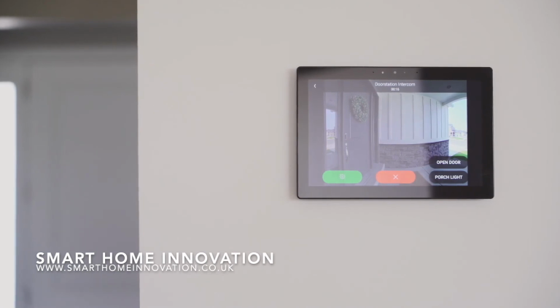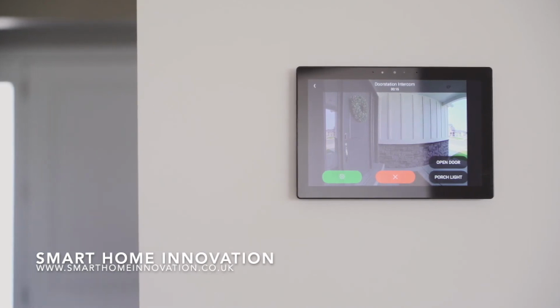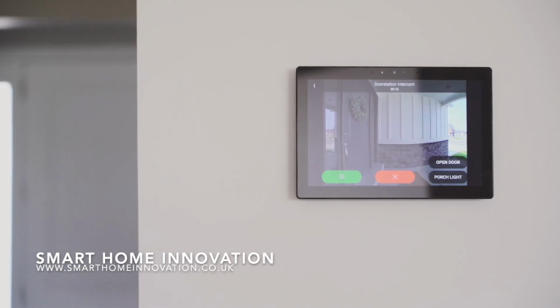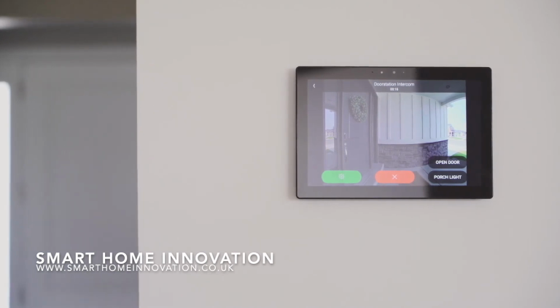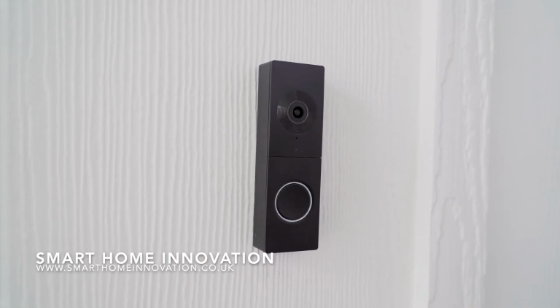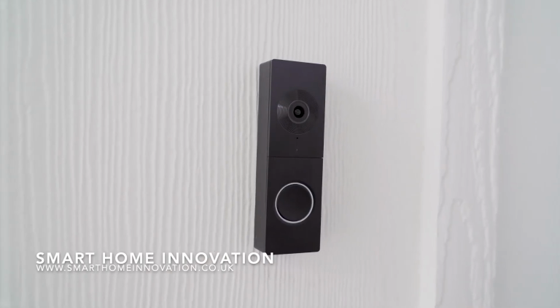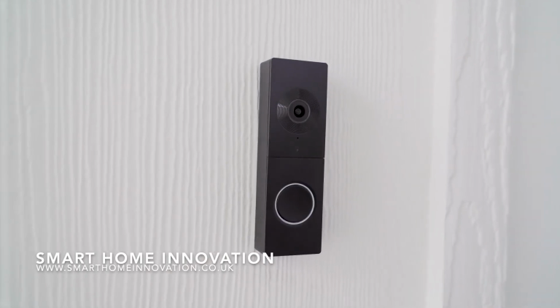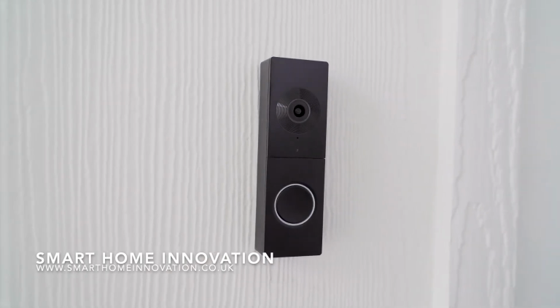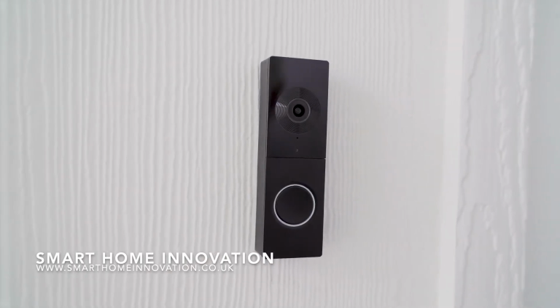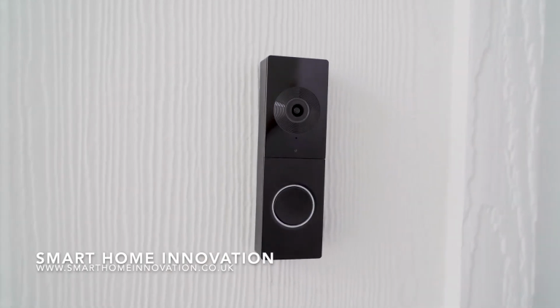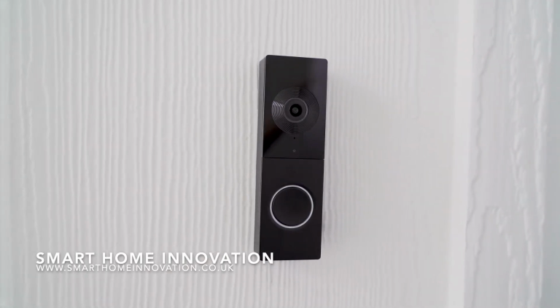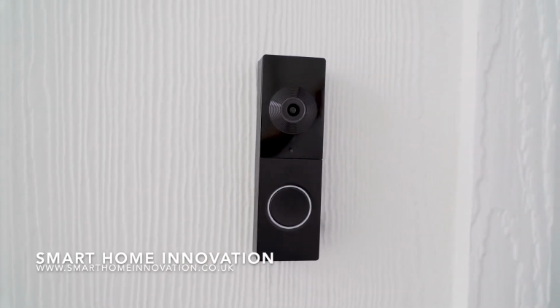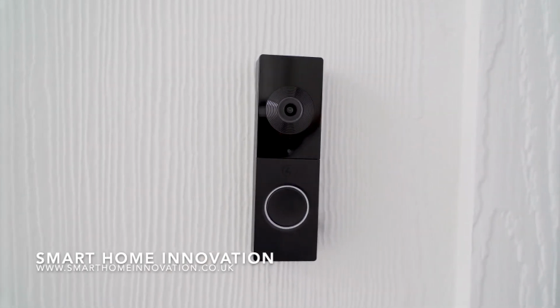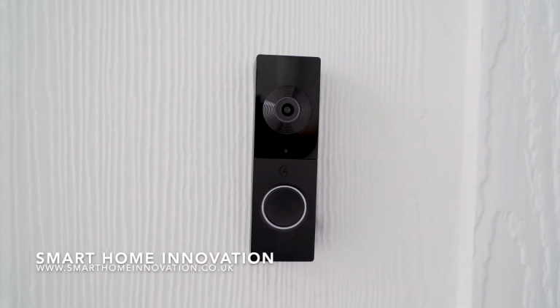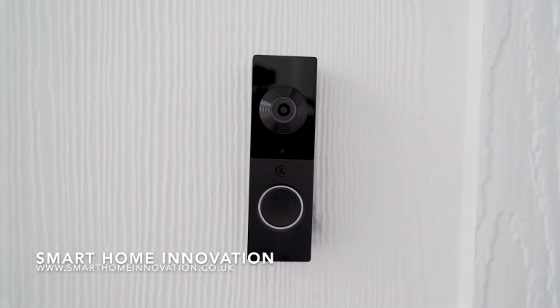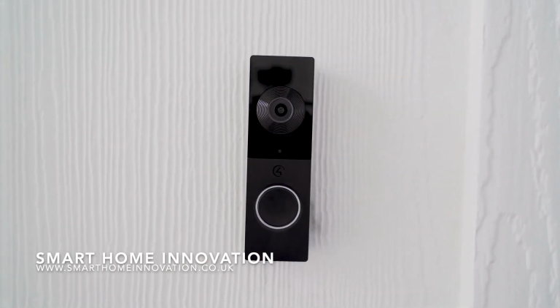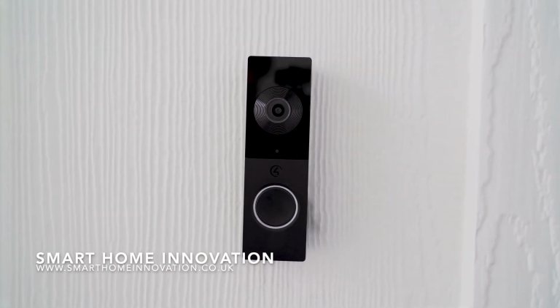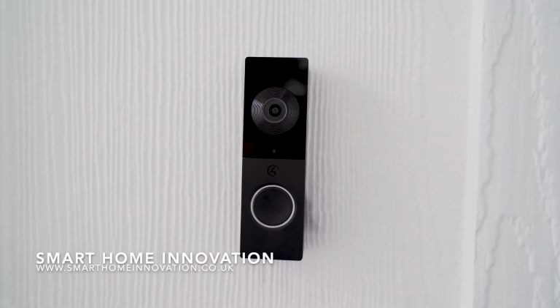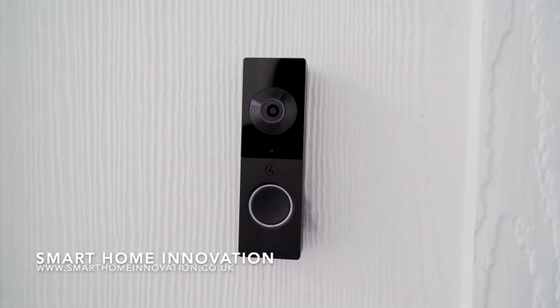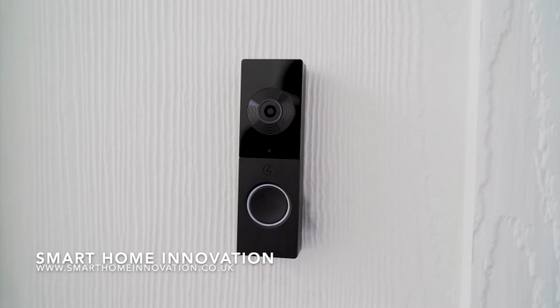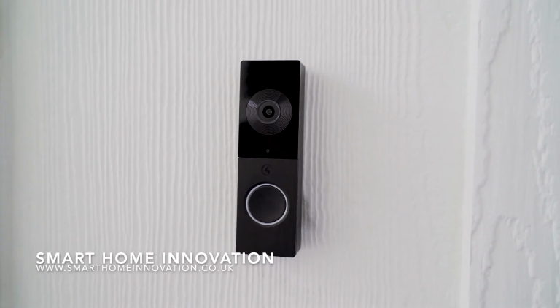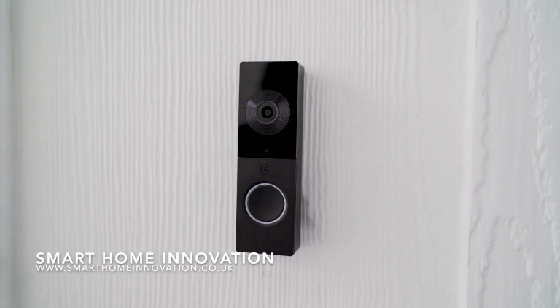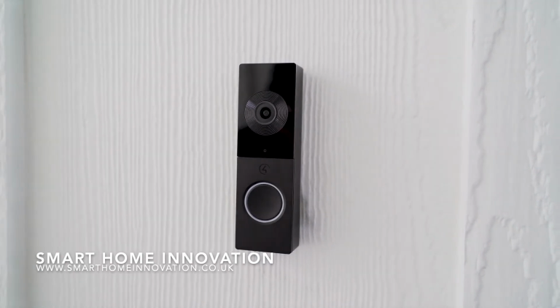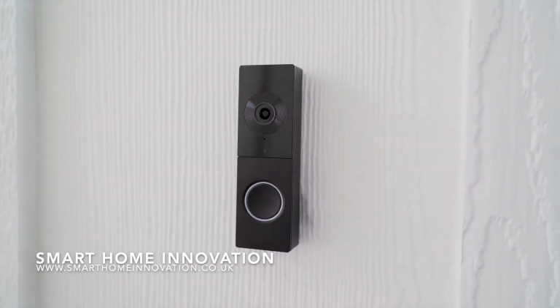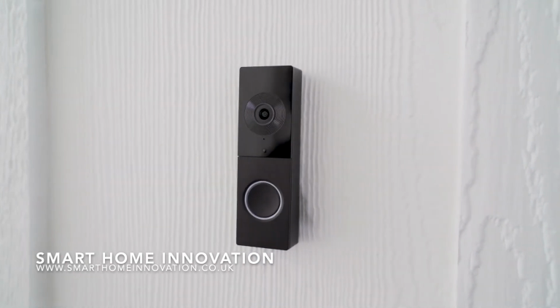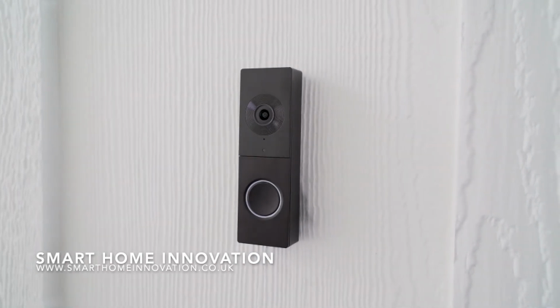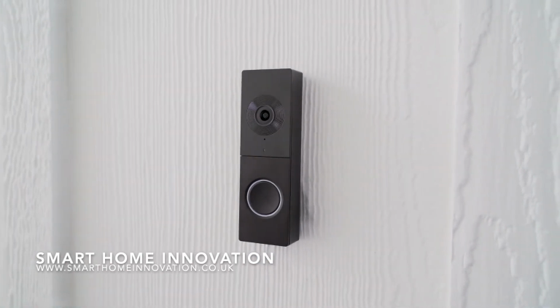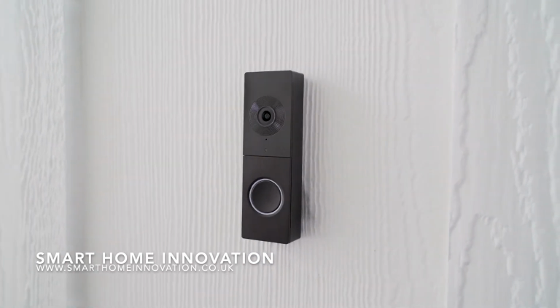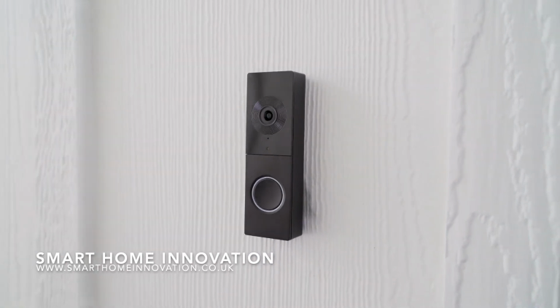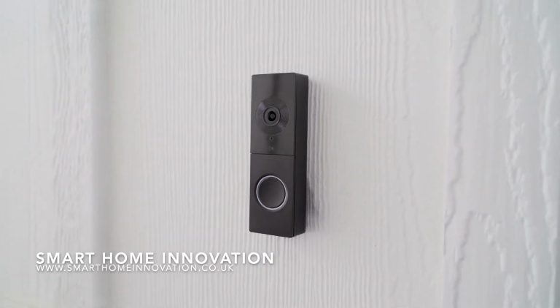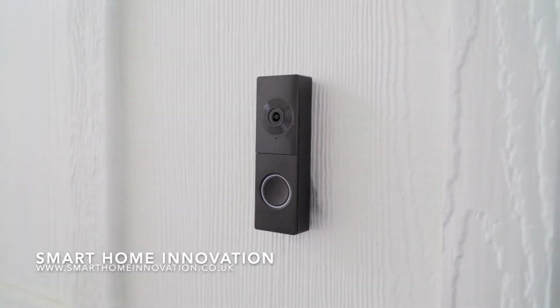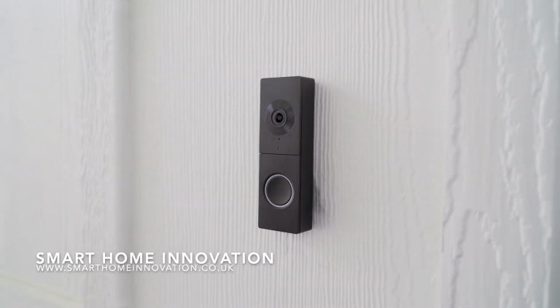The new Chime video doorbell from Control 4 — the first video doorbell designed specifically for your Control 4 Smart Home.